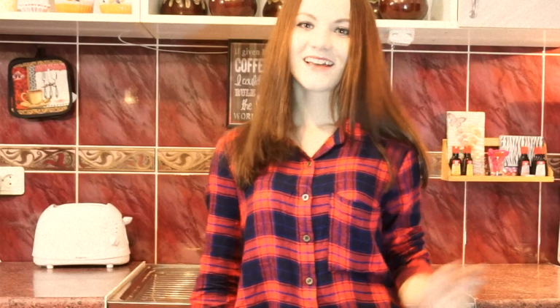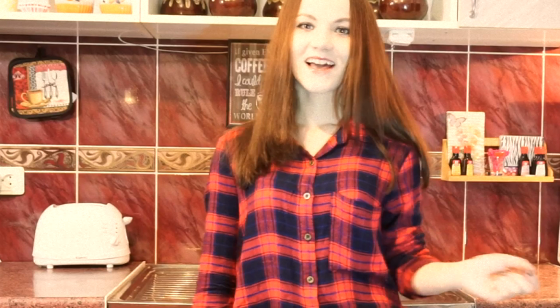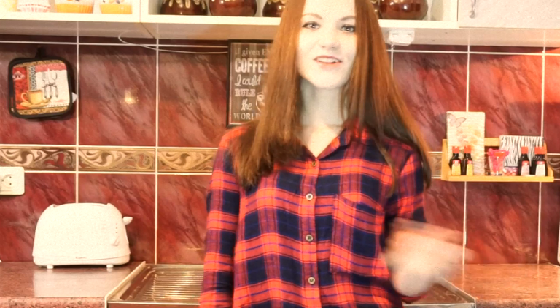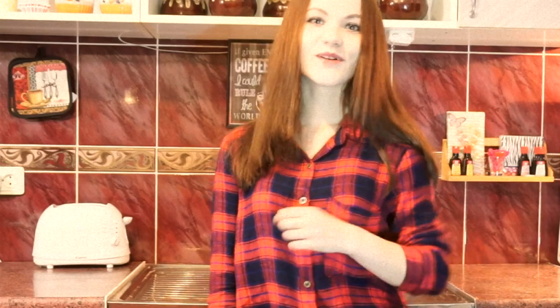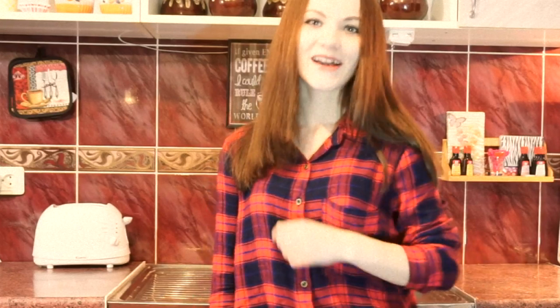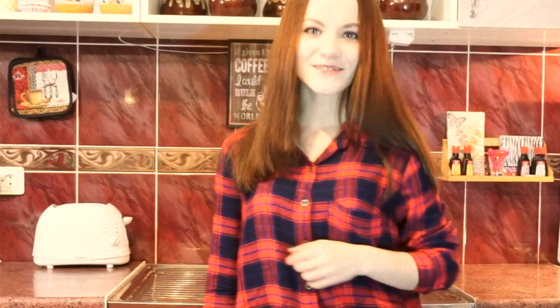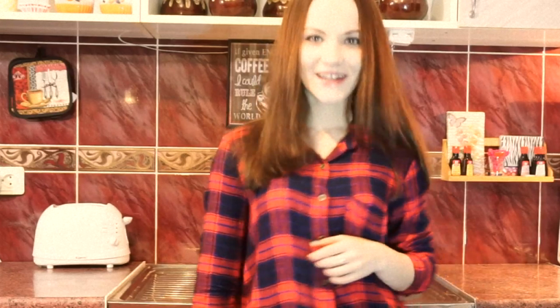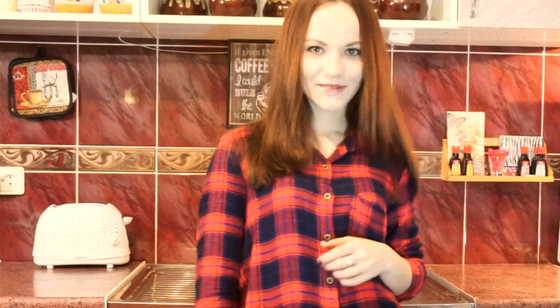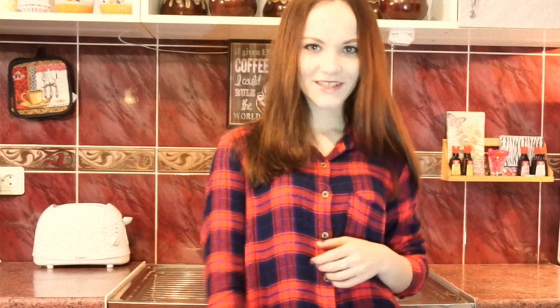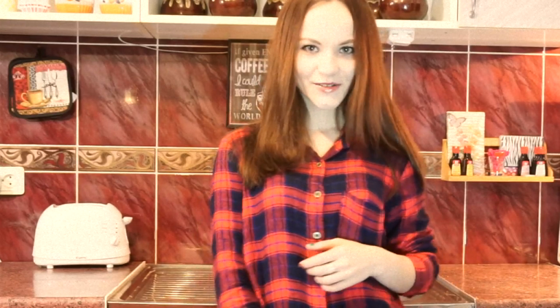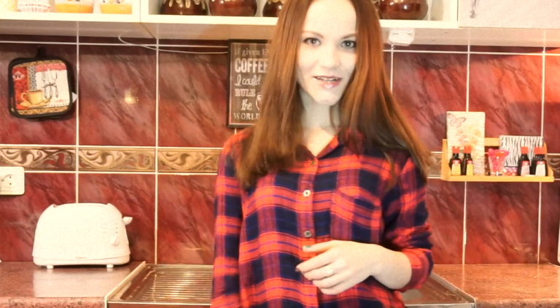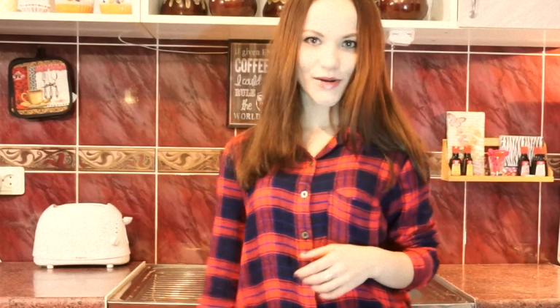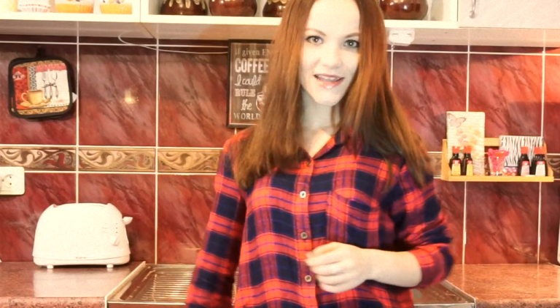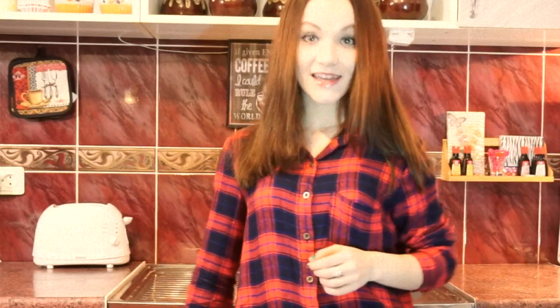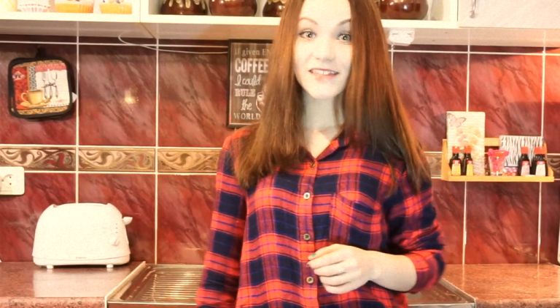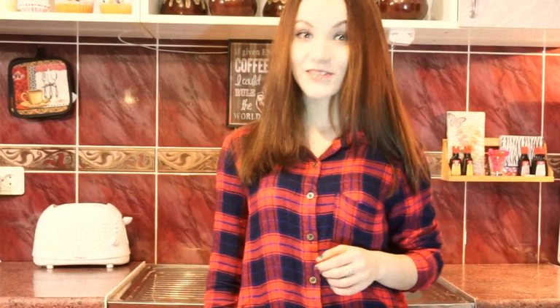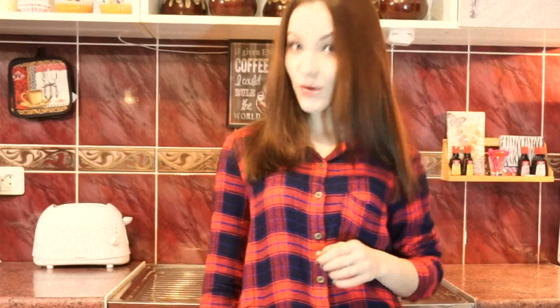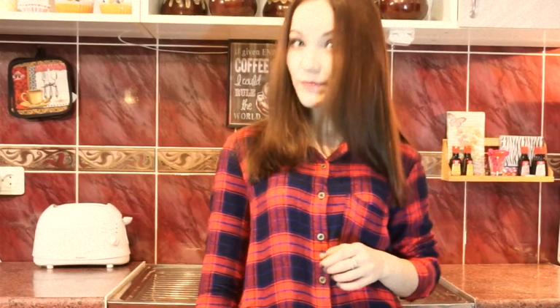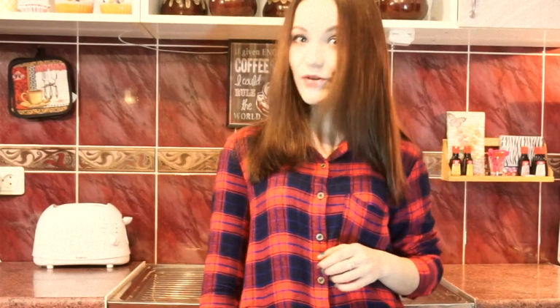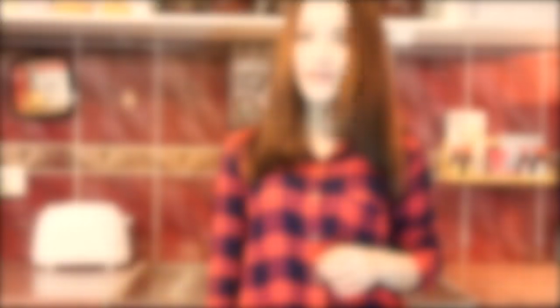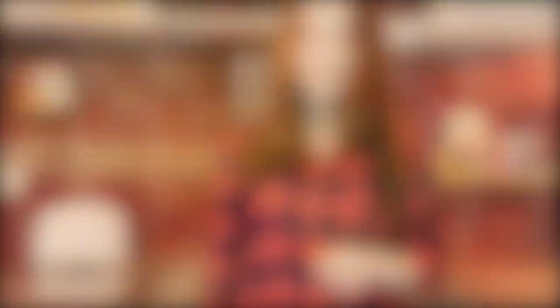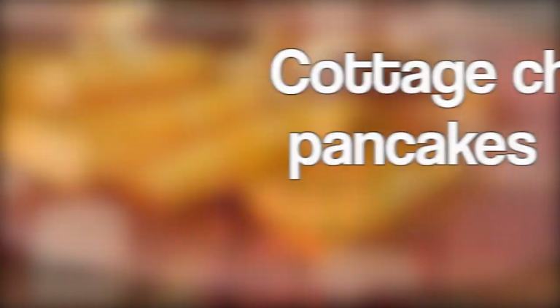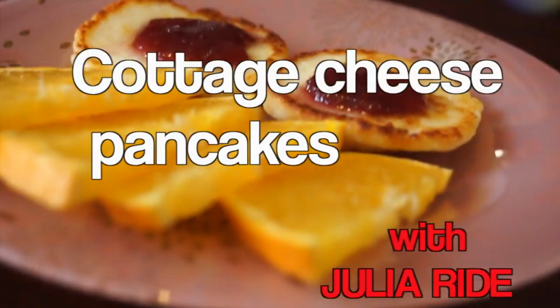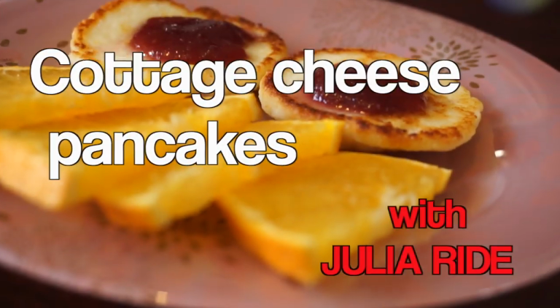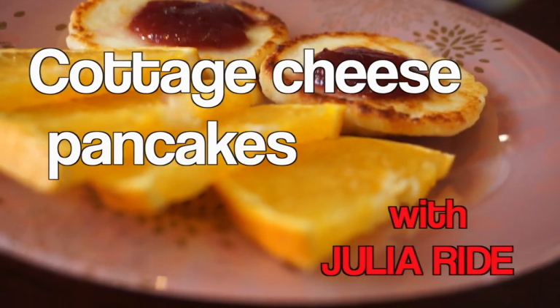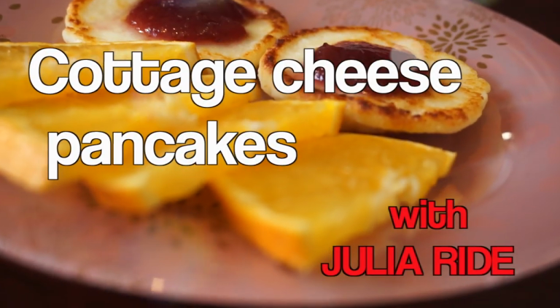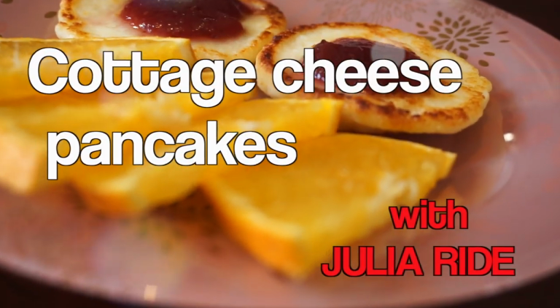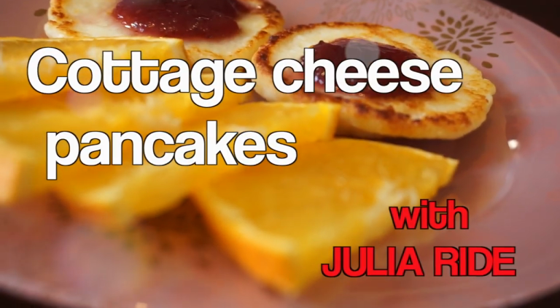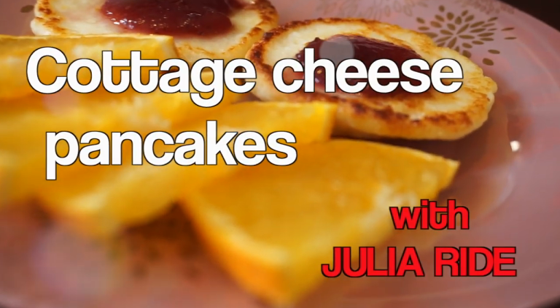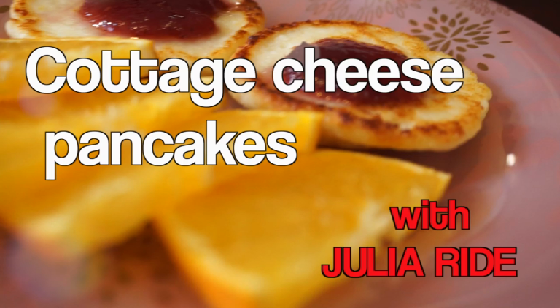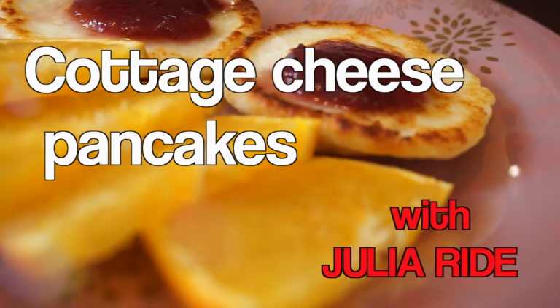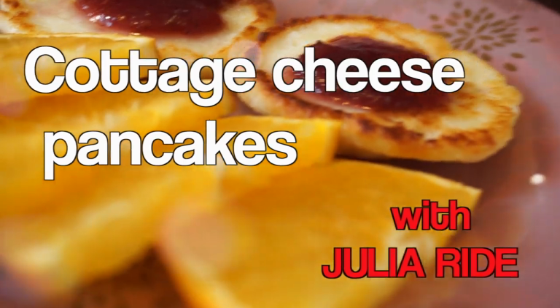Hello guys, my name is Yulia Wright and today we'll be cooking cottage cheese pancakes for breakfast.